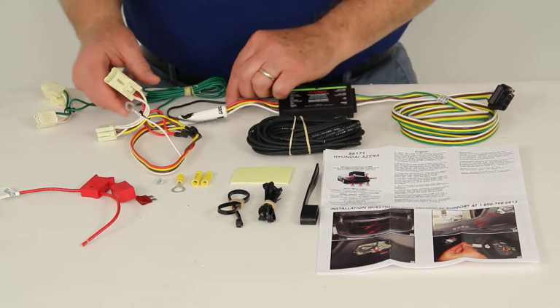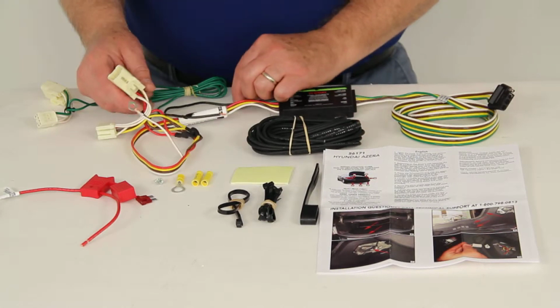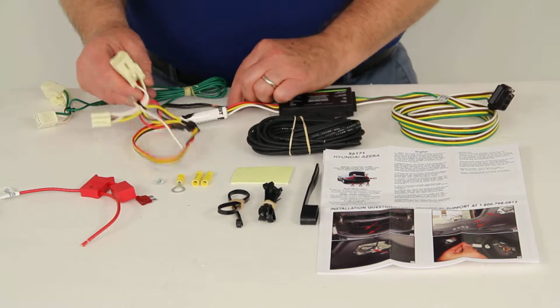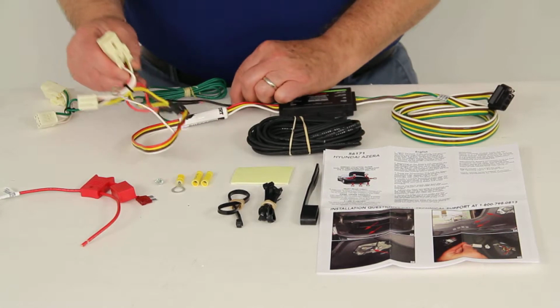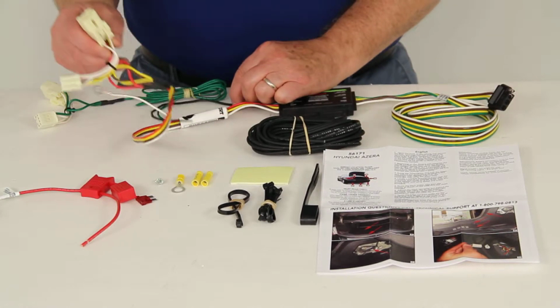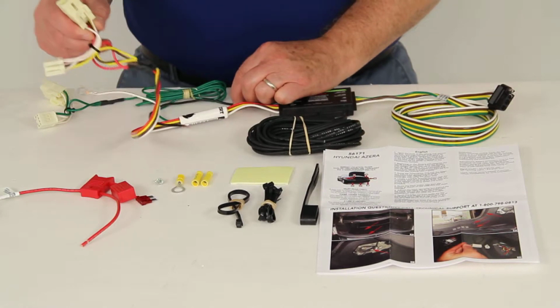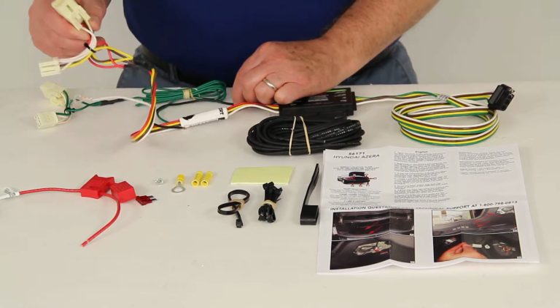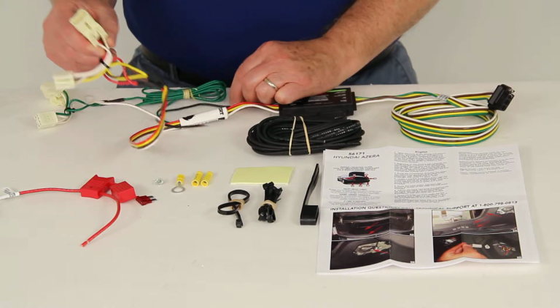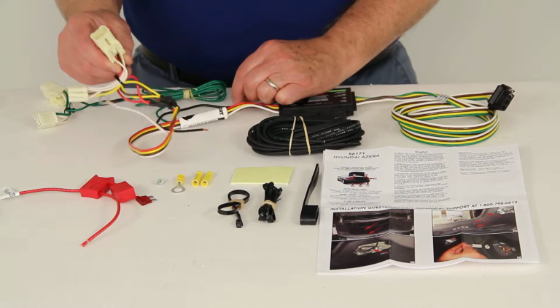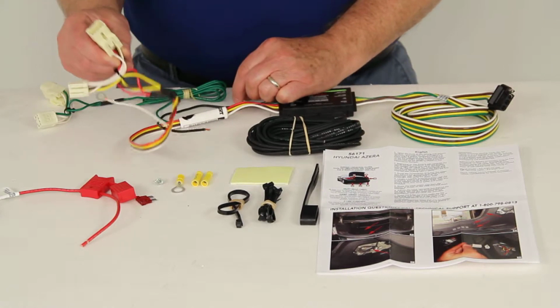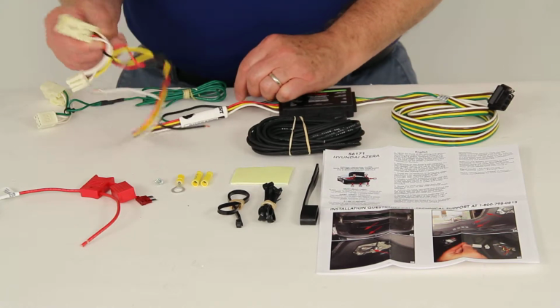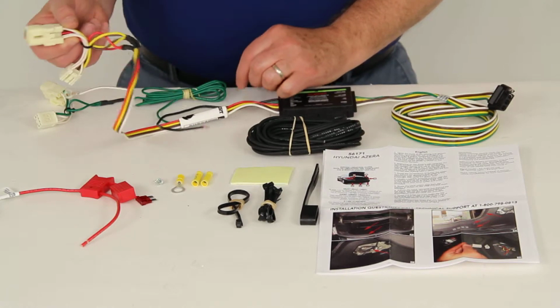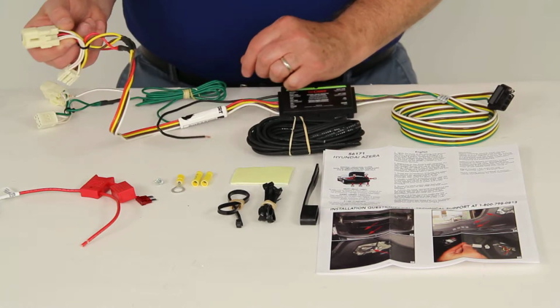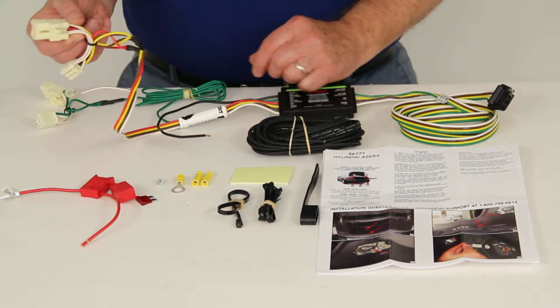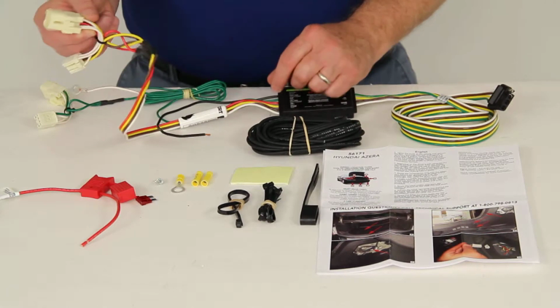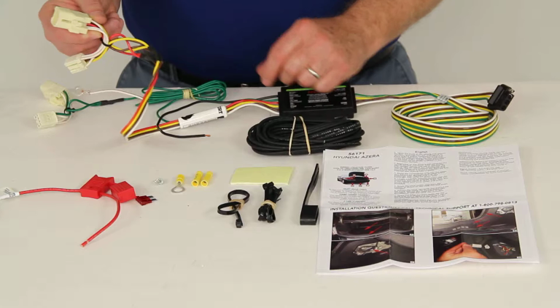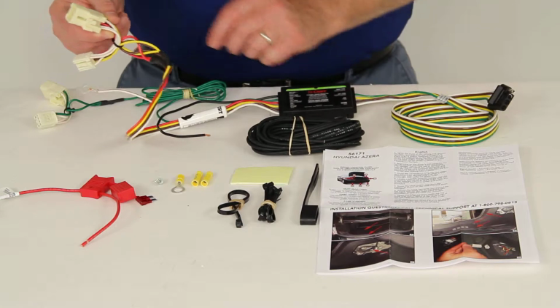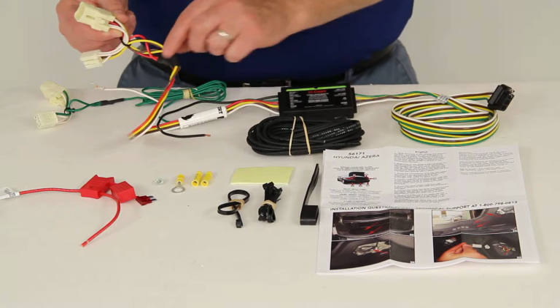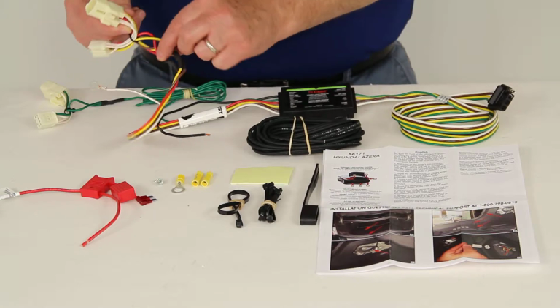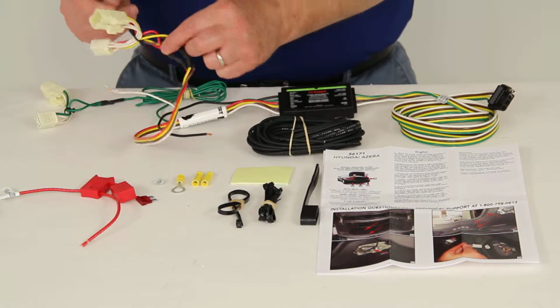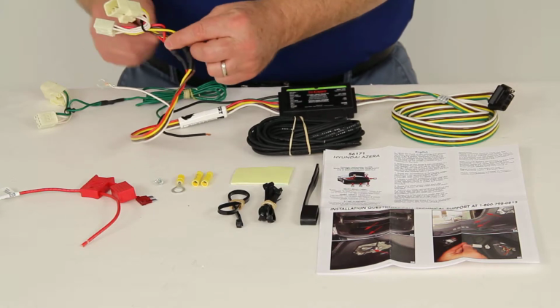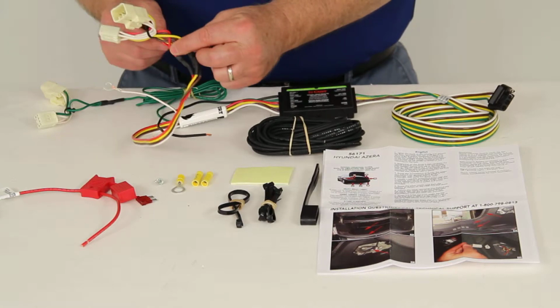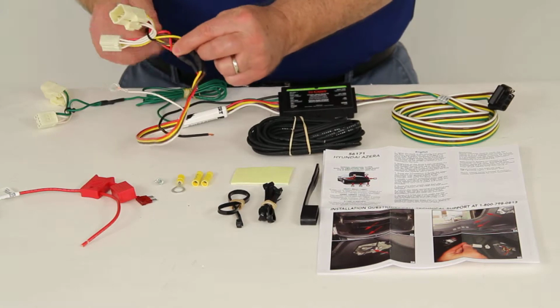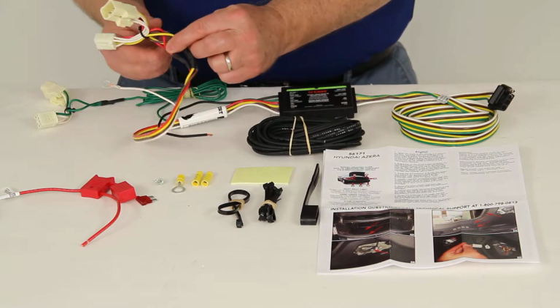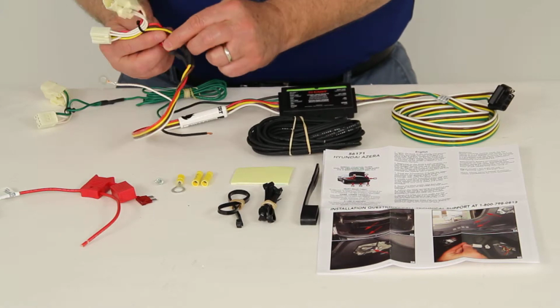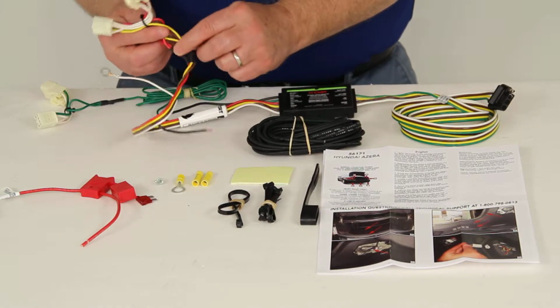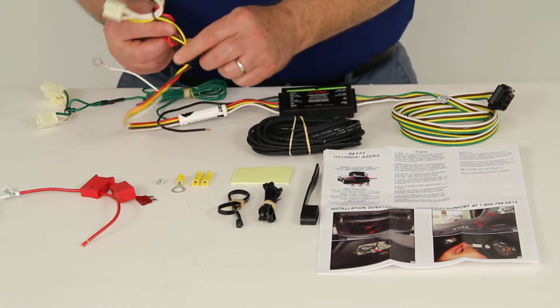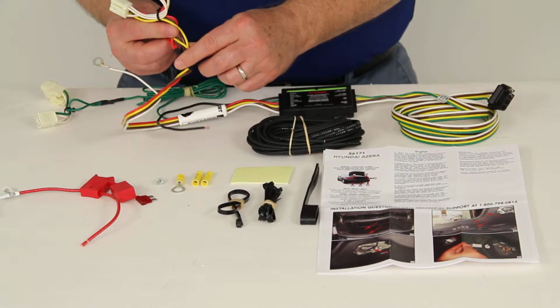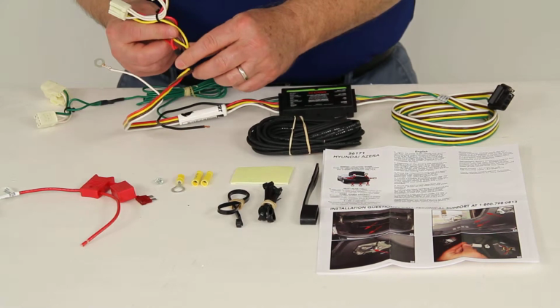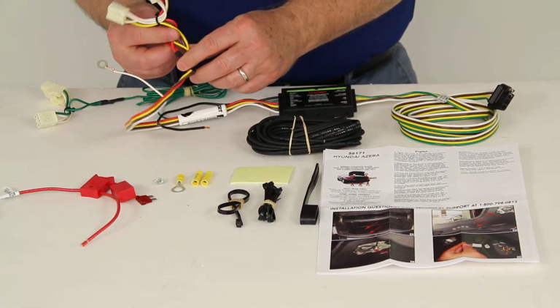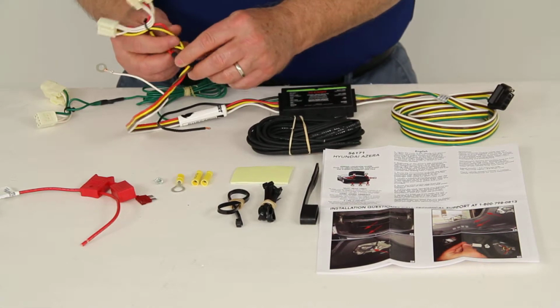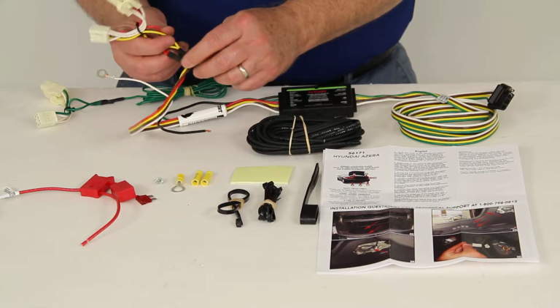You'll plug in the T-Connector, one on each side. The side that has the yellow wire would go on the driver's side.